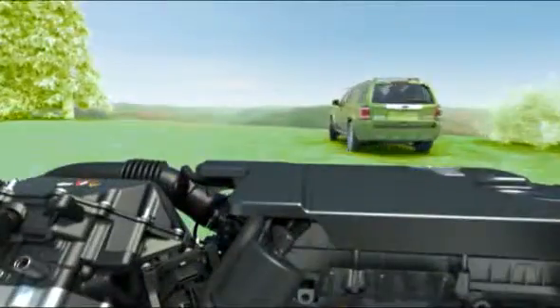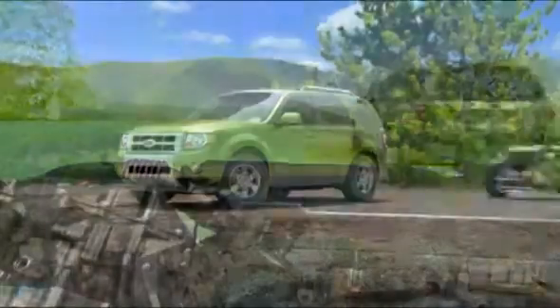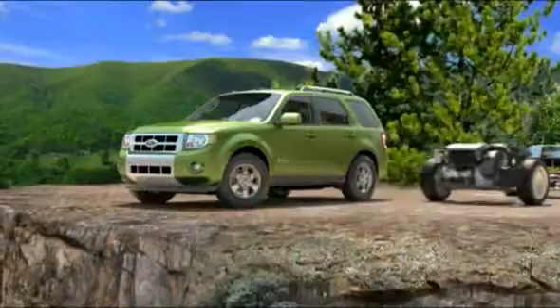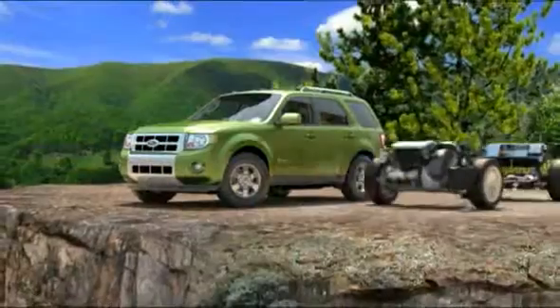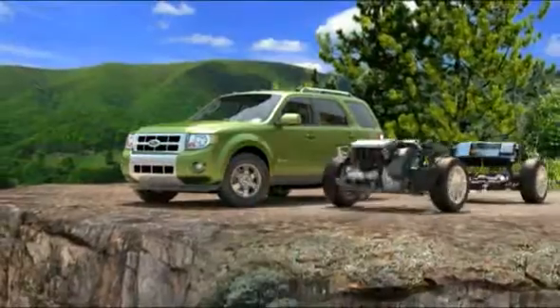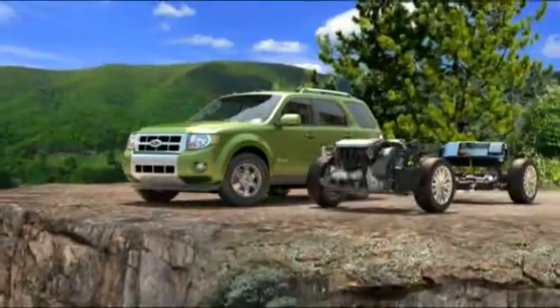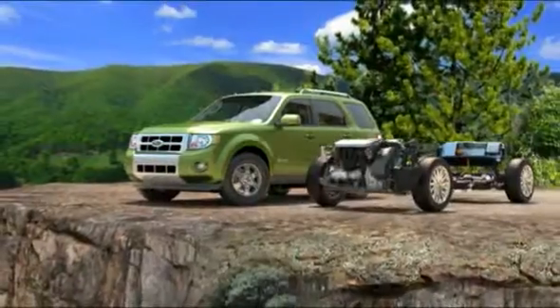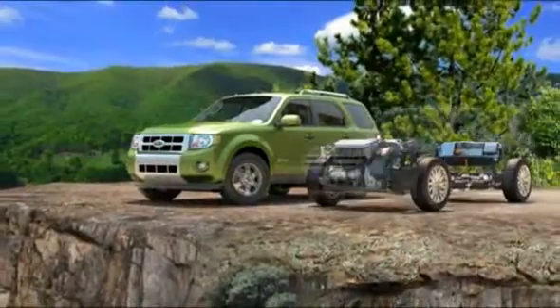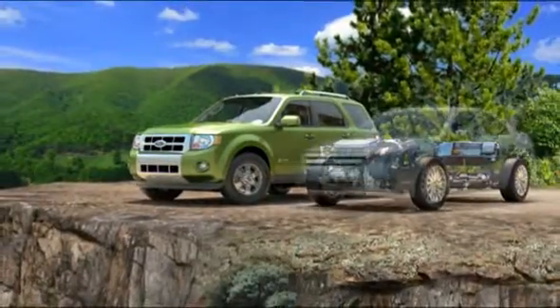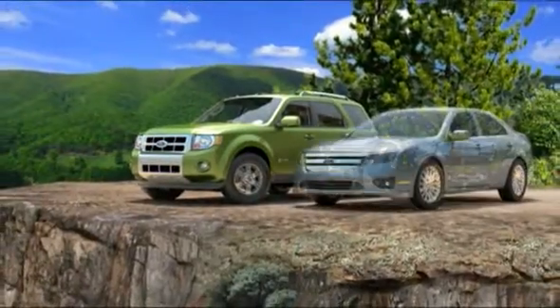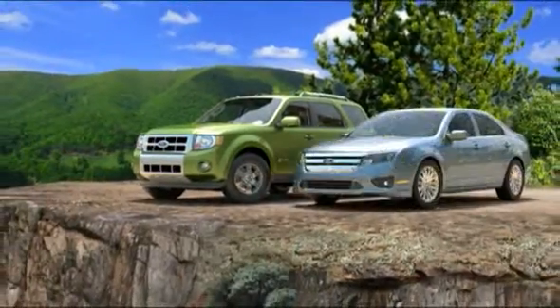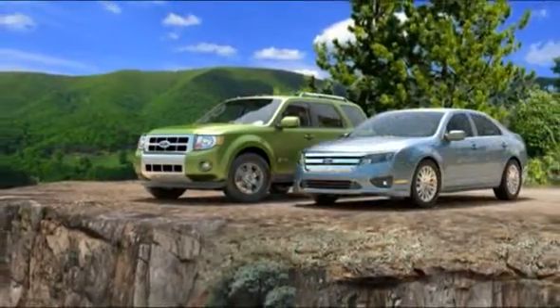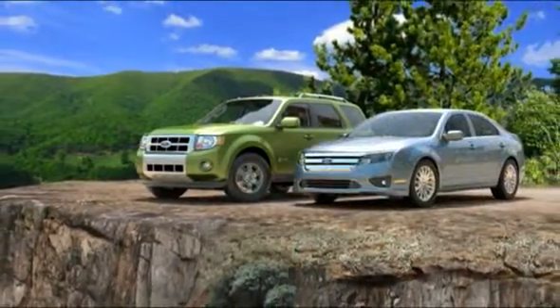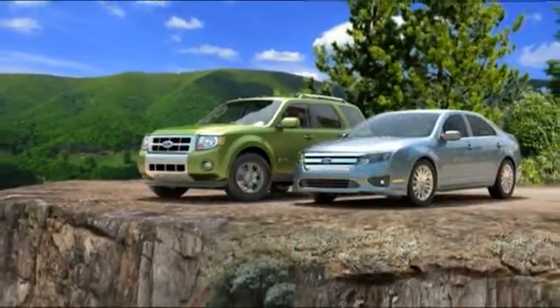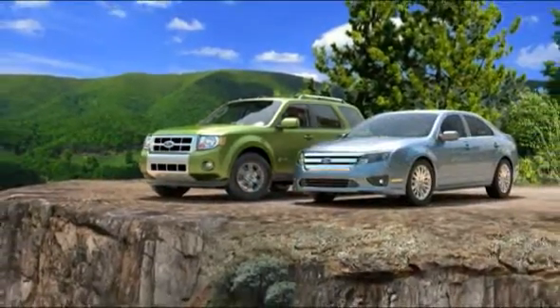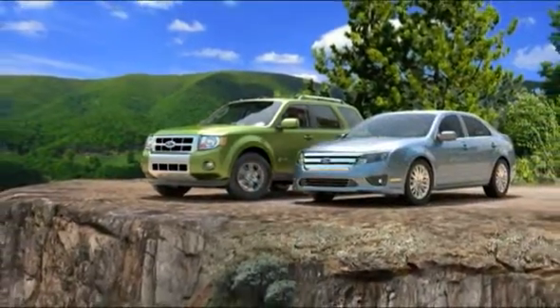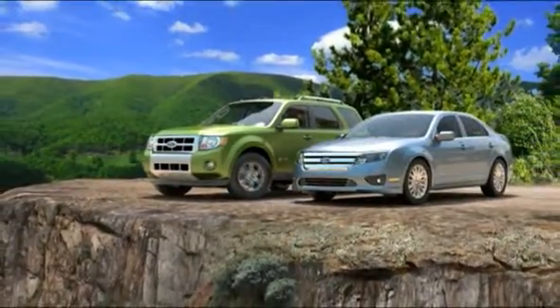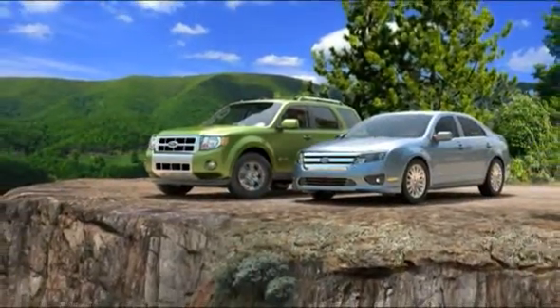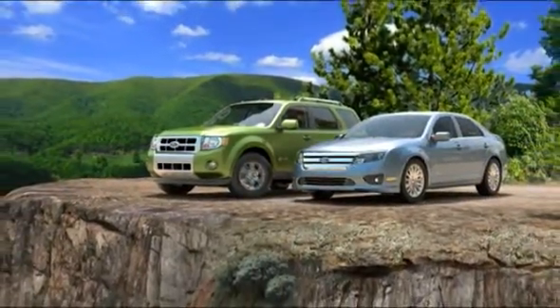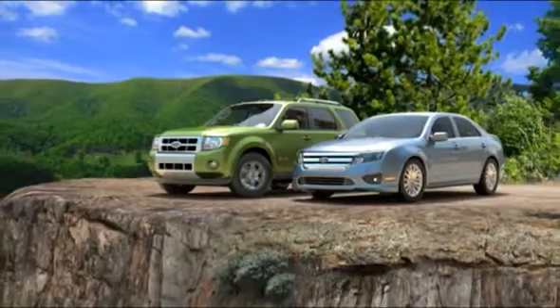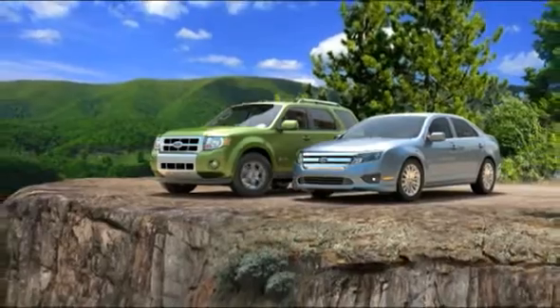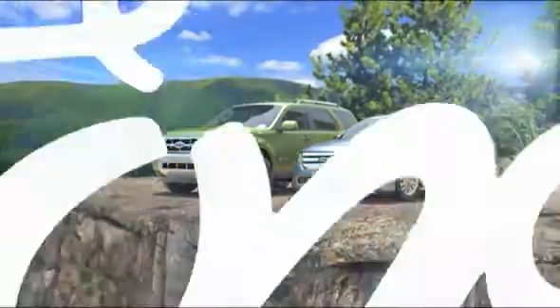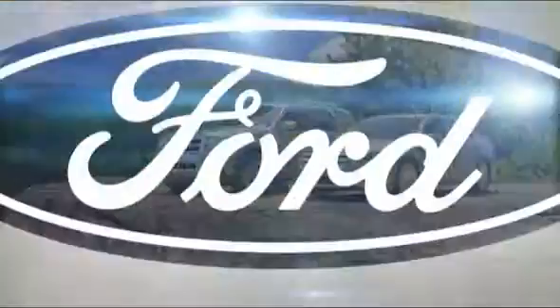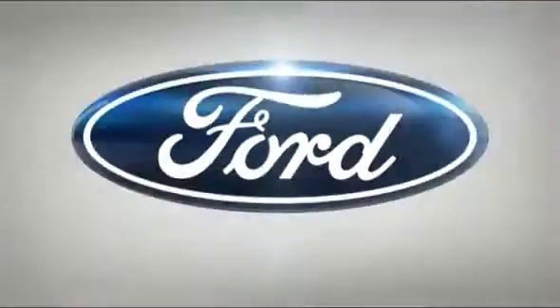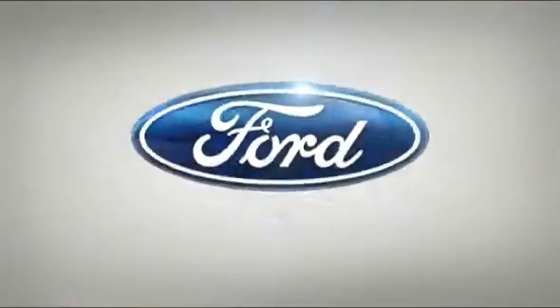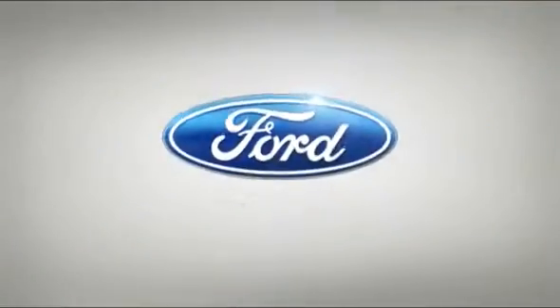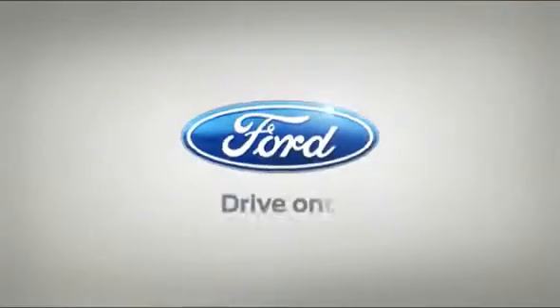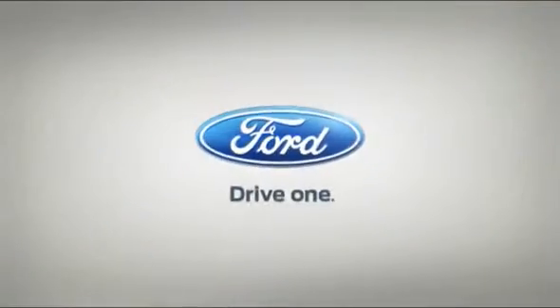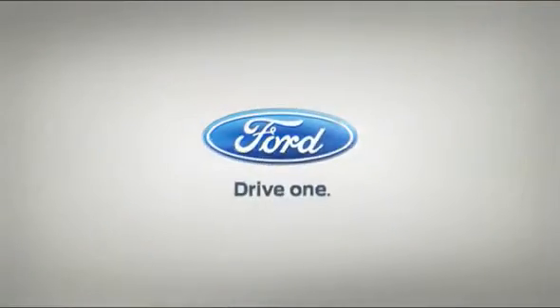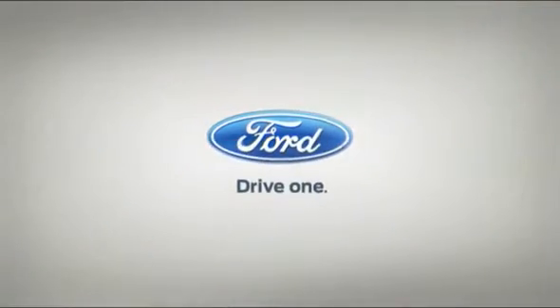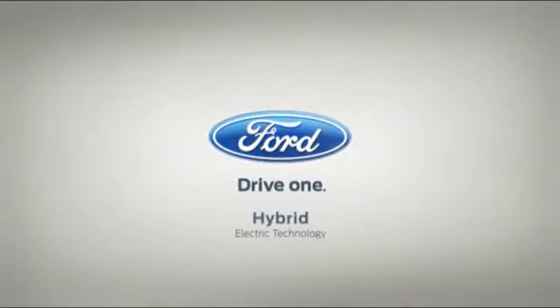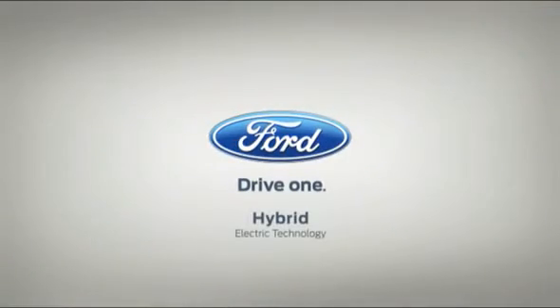Hybrid Electric Technology. Technology smart enough to provide fuel efficiency without asking you to give anything up.